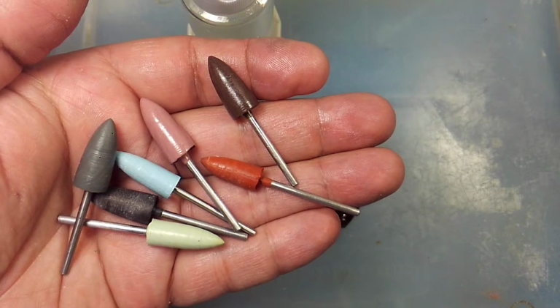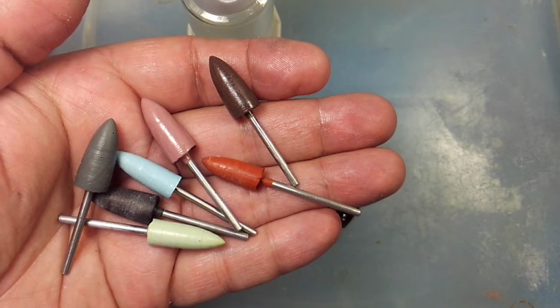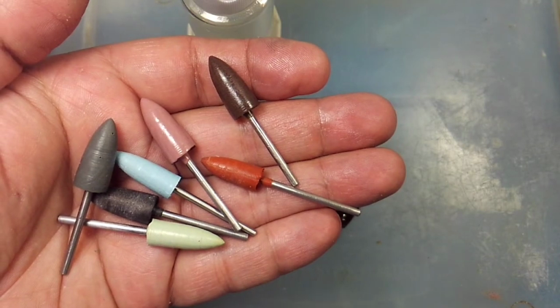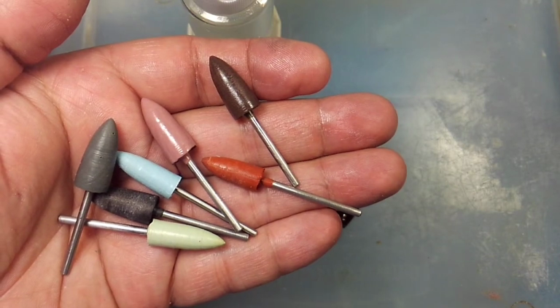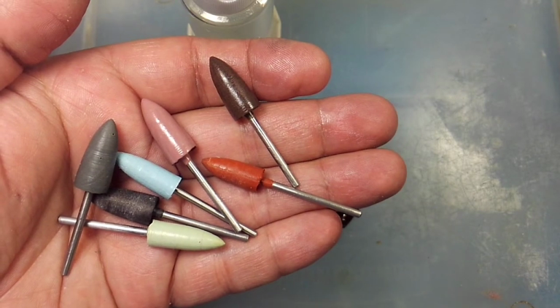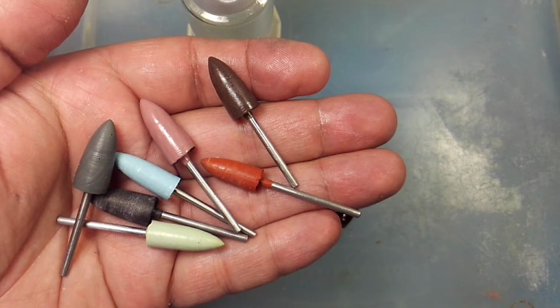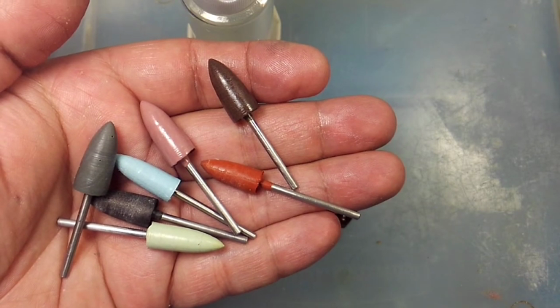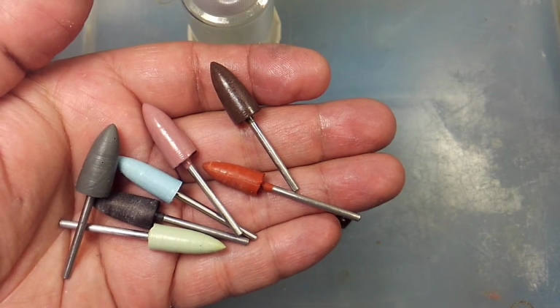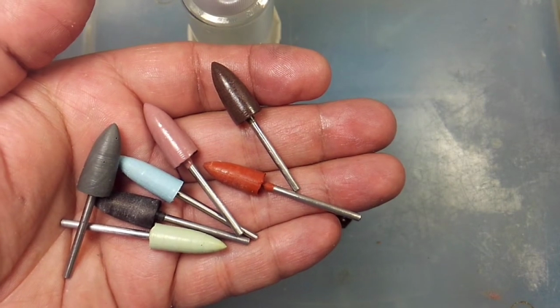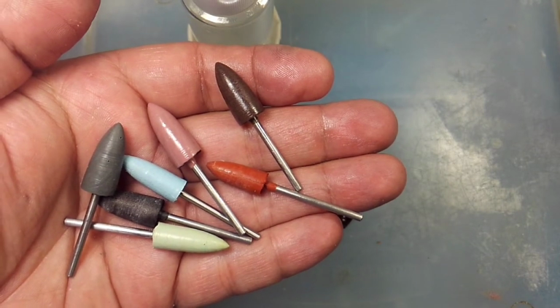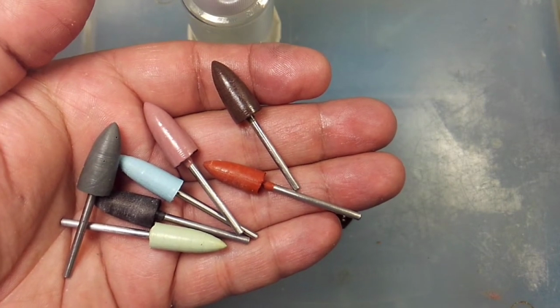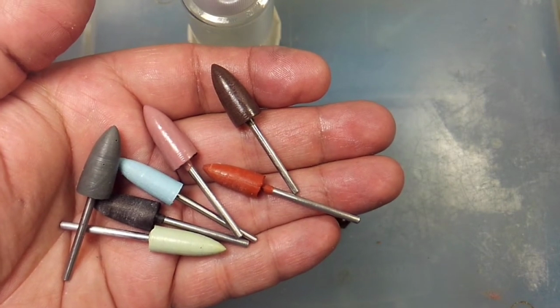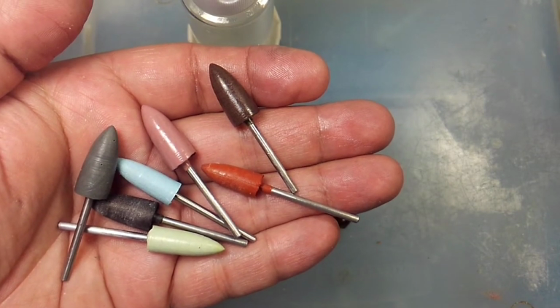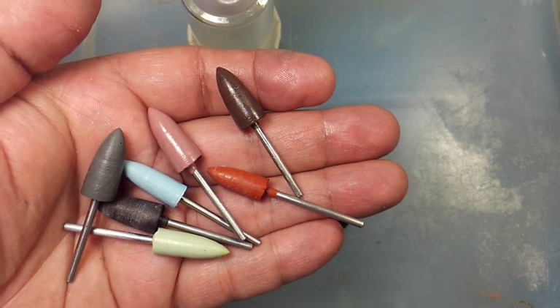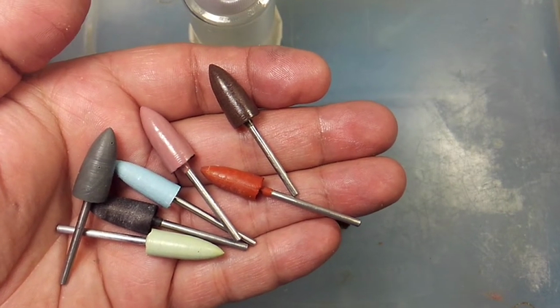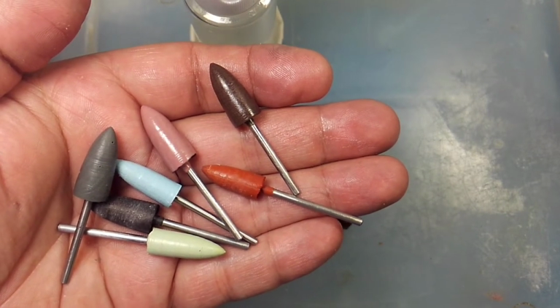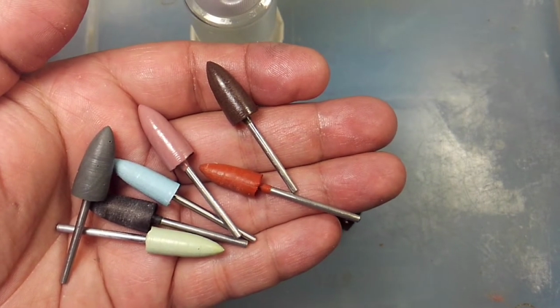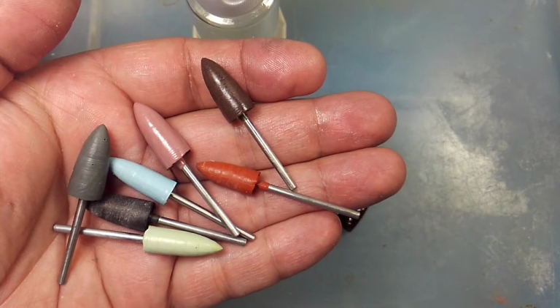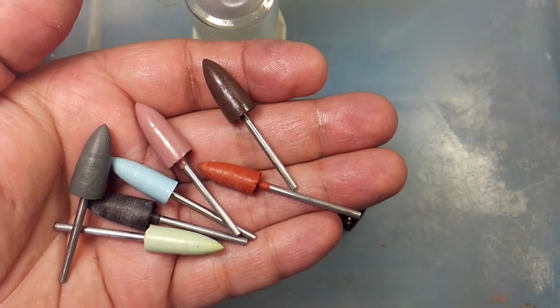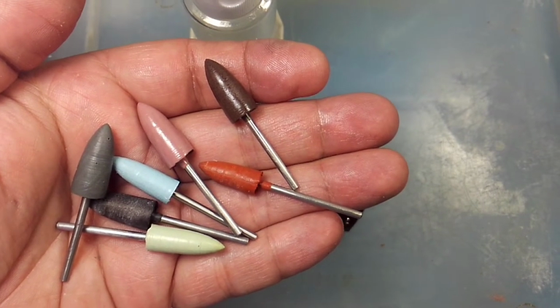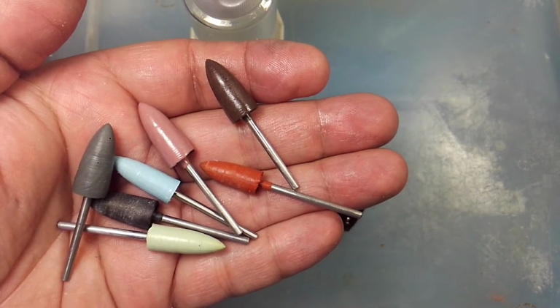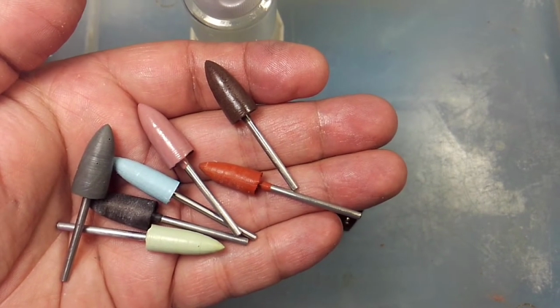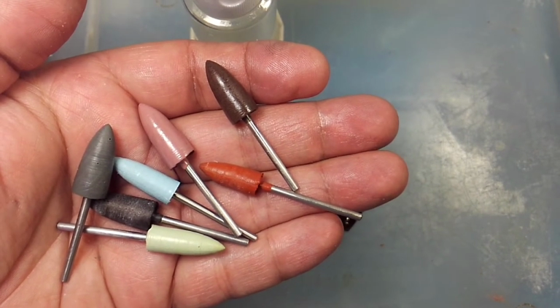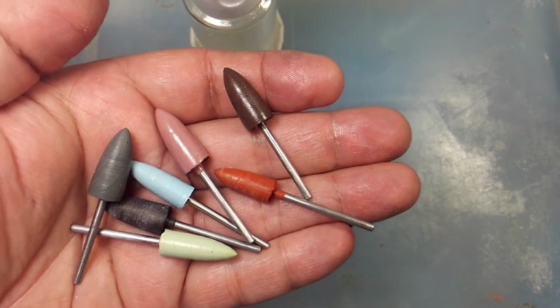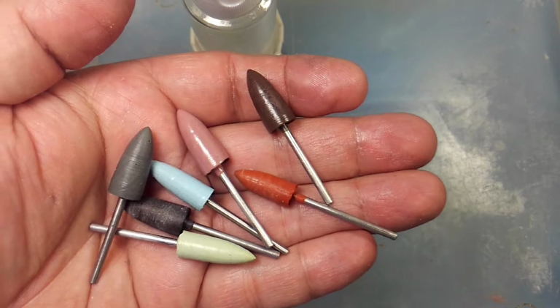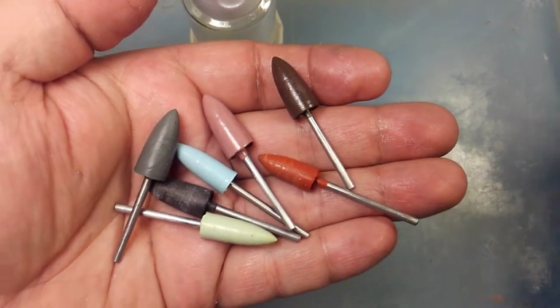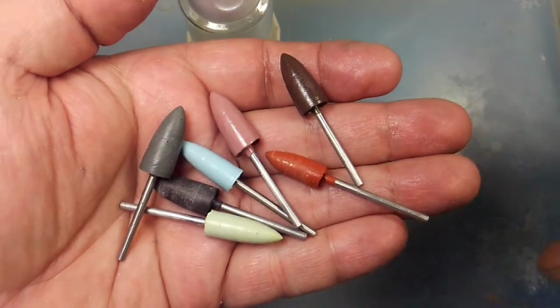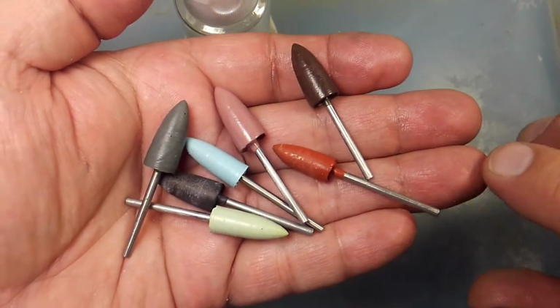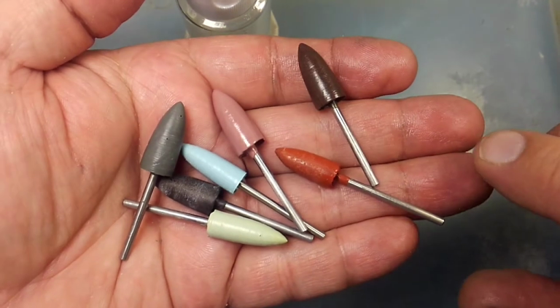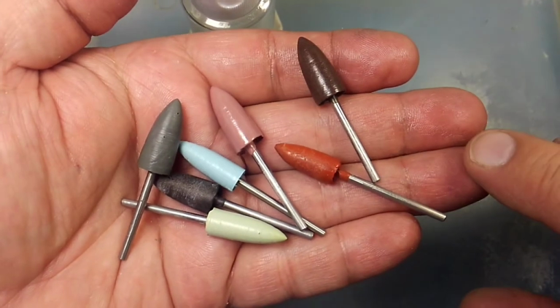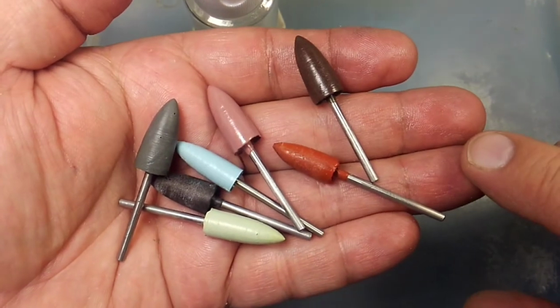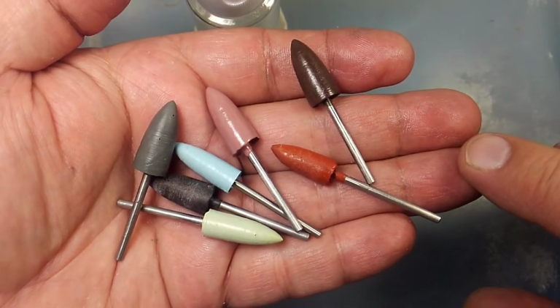Hi again, Mark with Mark's Minerals. Today I'm working with some Nova Points.